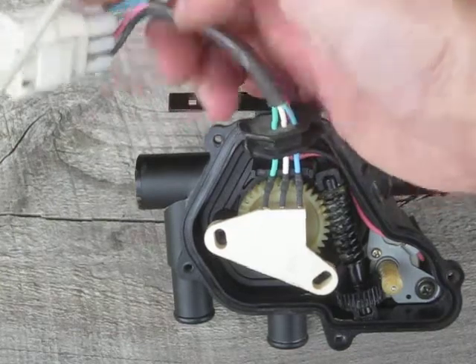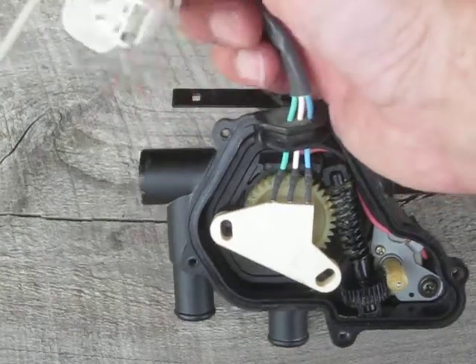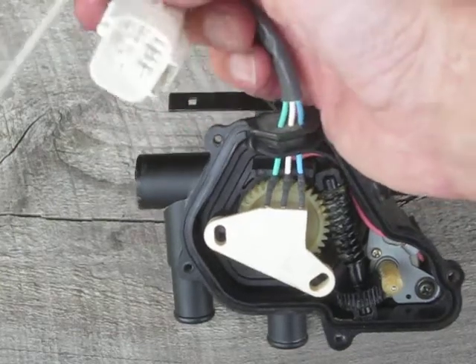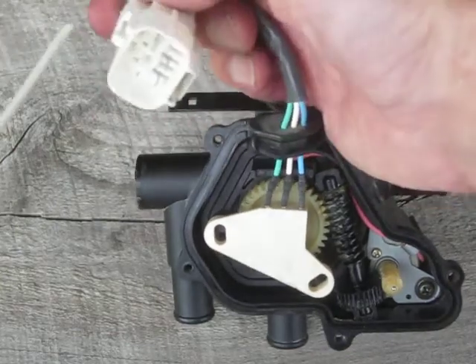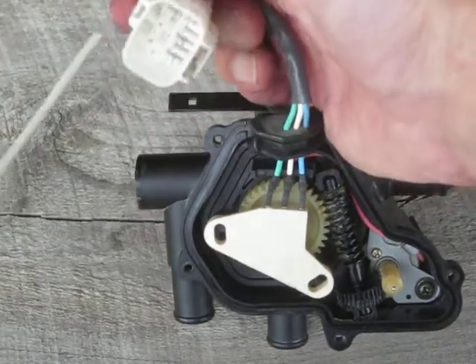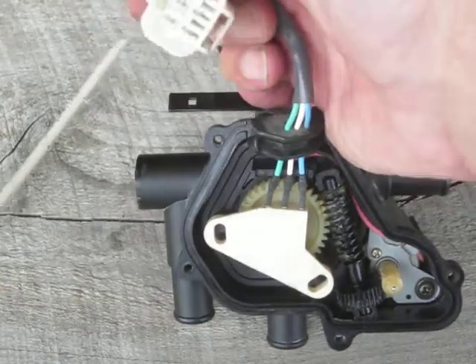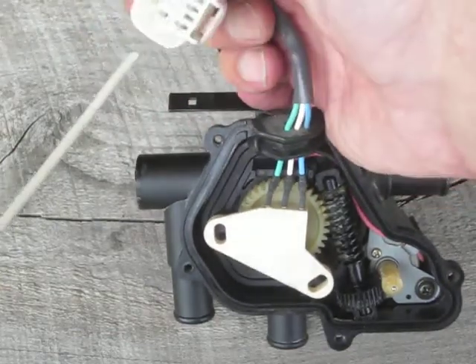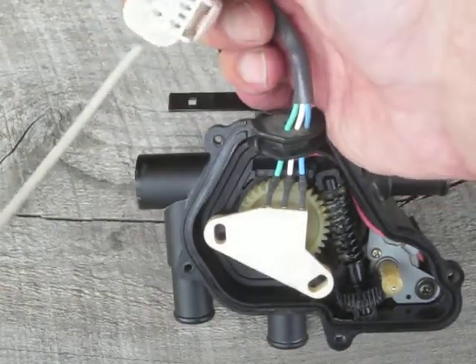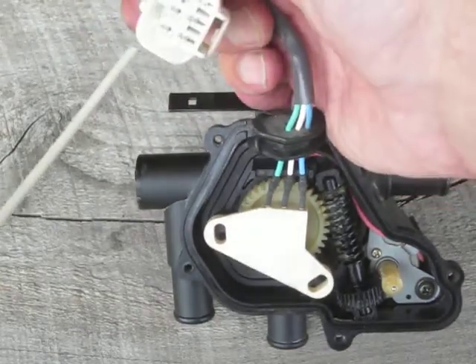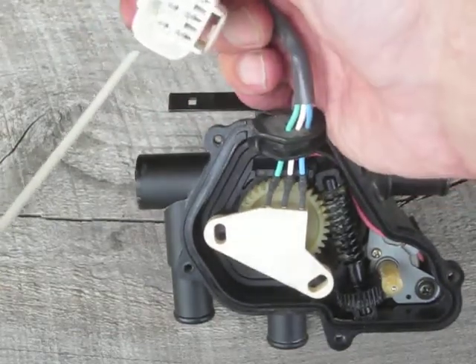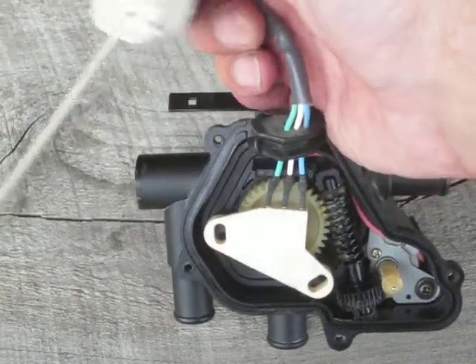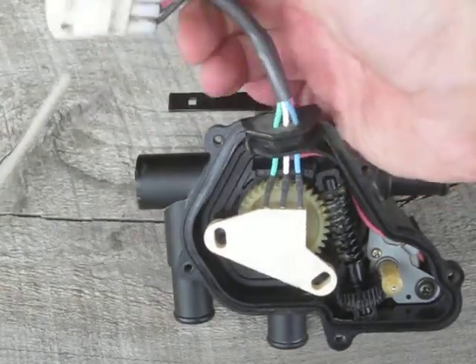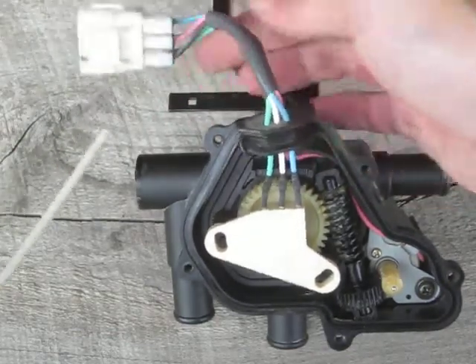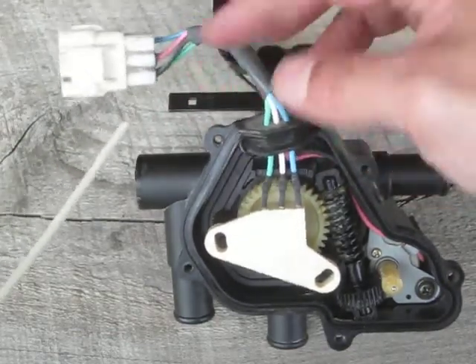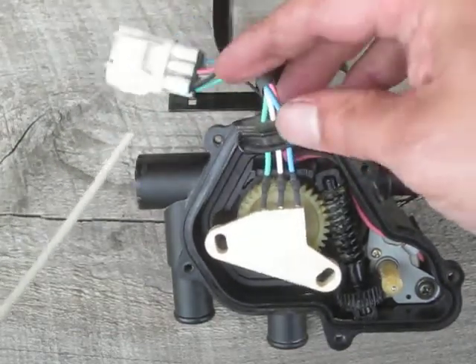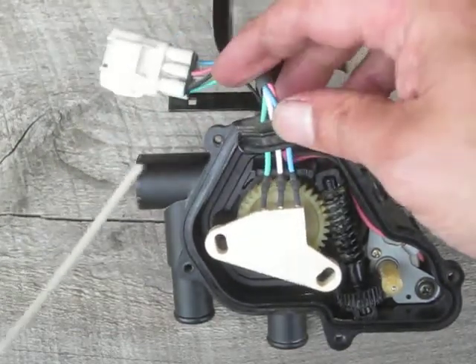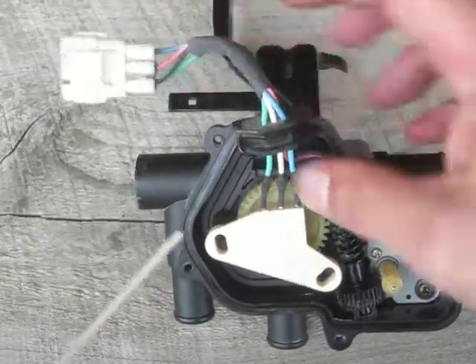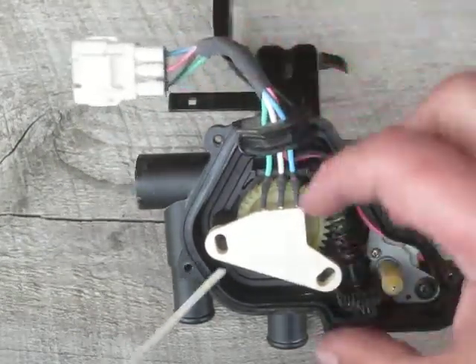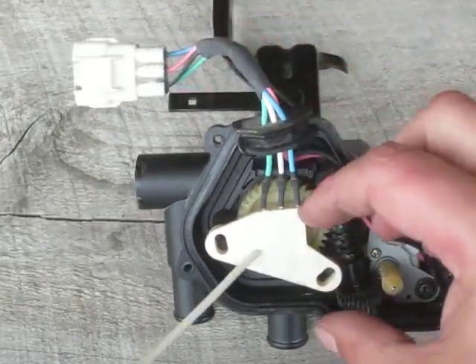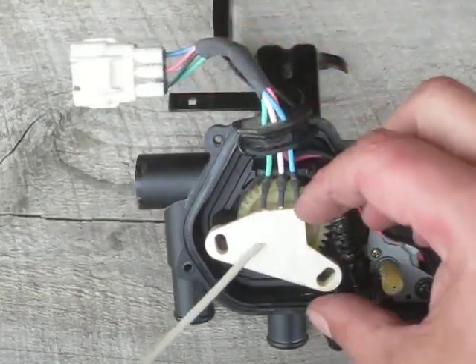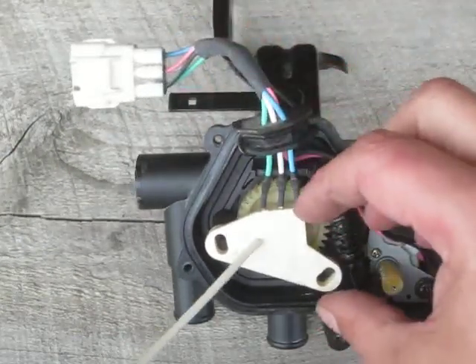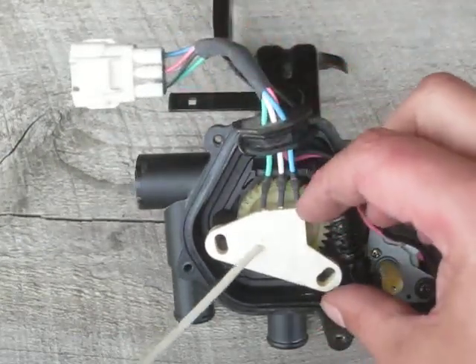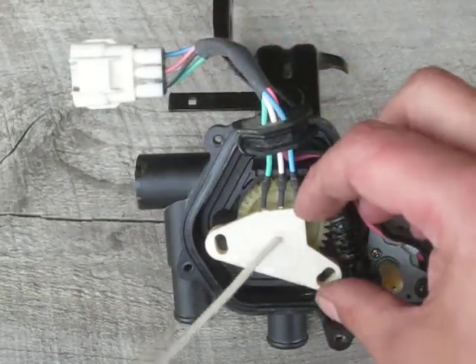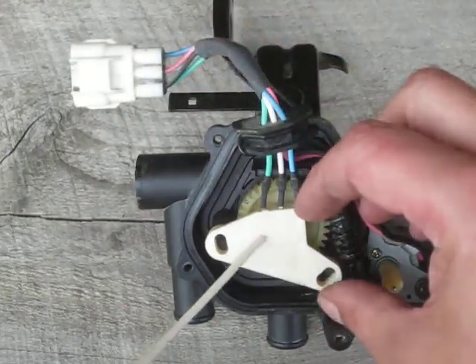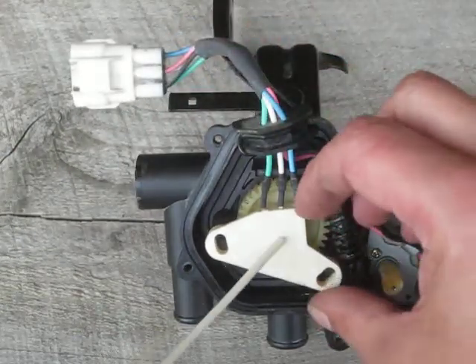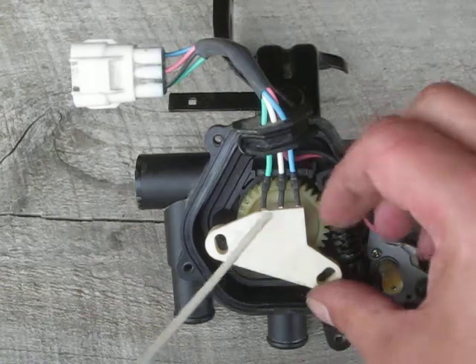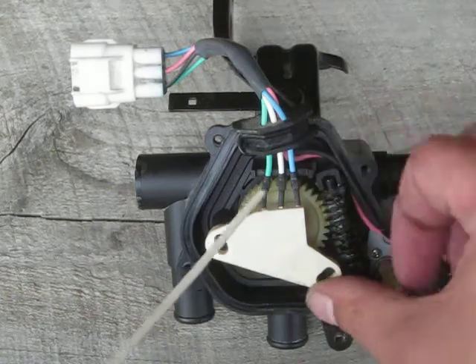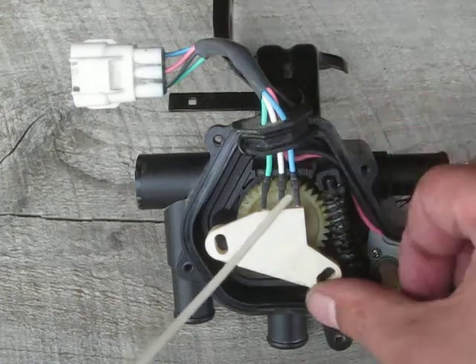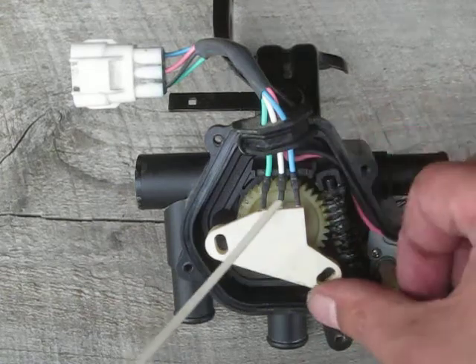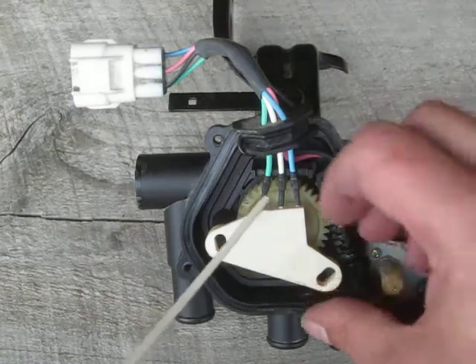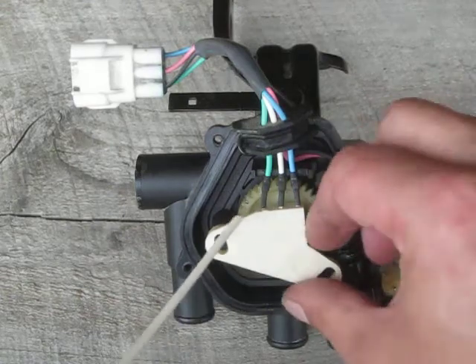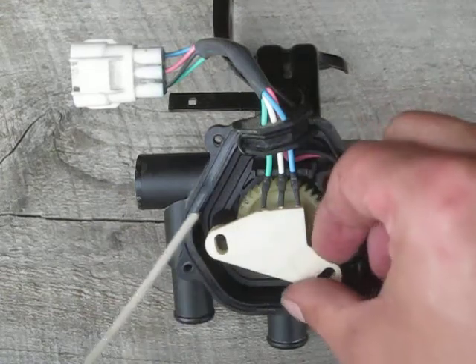I looked at it — no damage there. Wiring harness. This is the position sensor, a three-wire sensor.